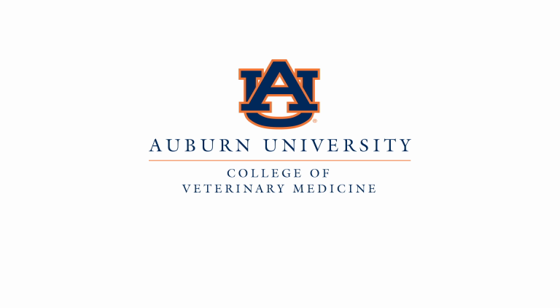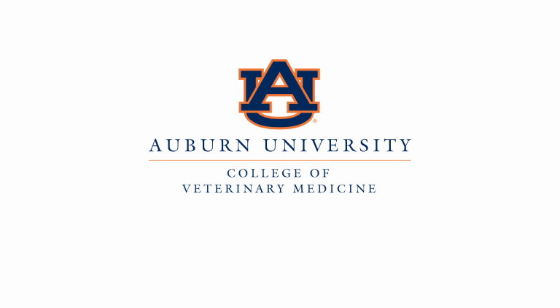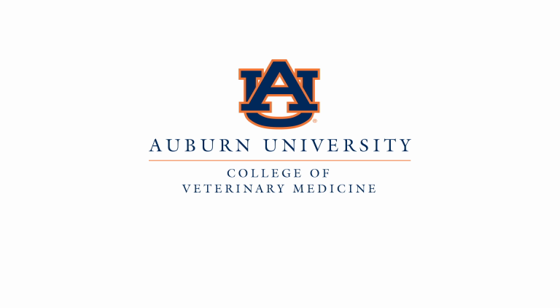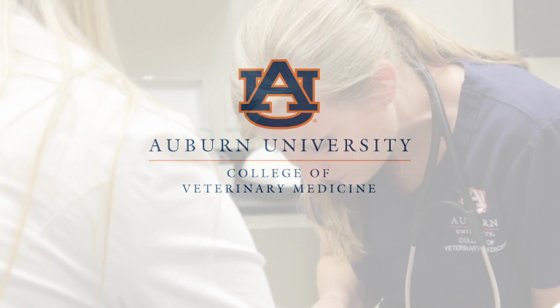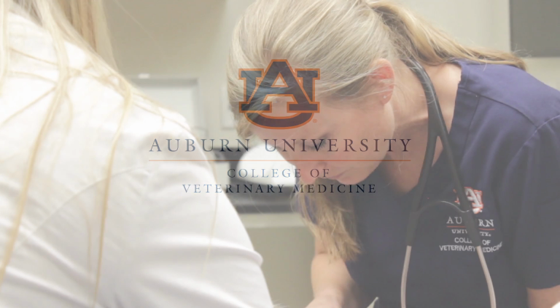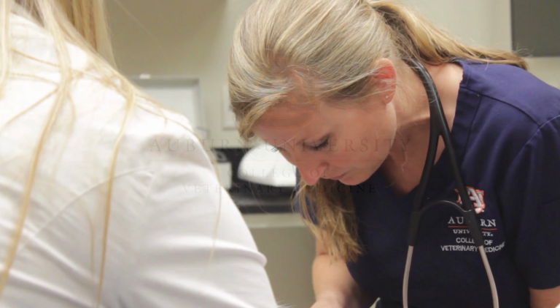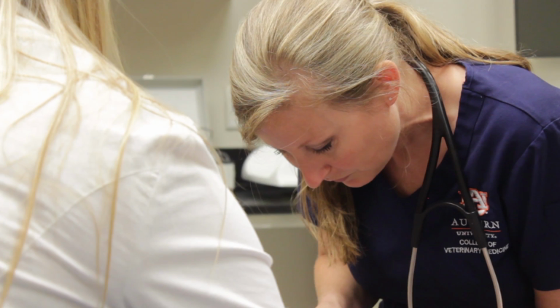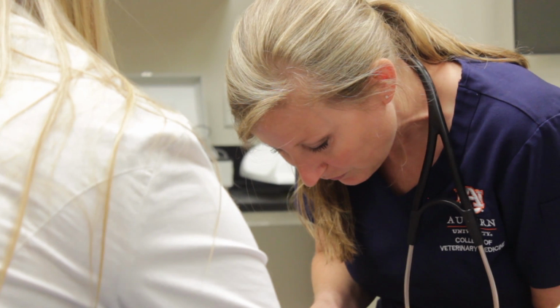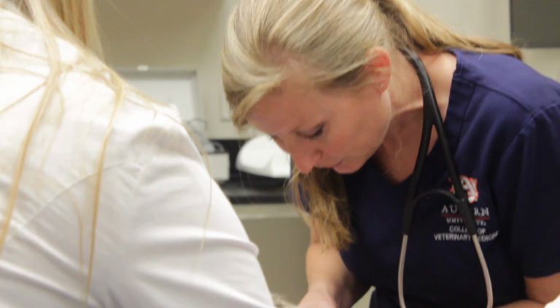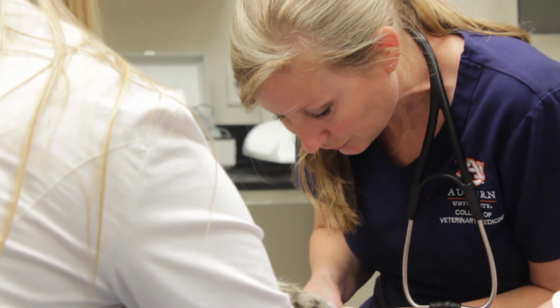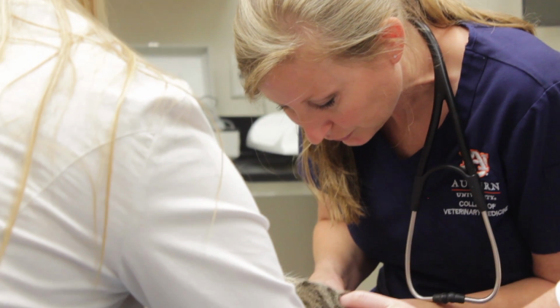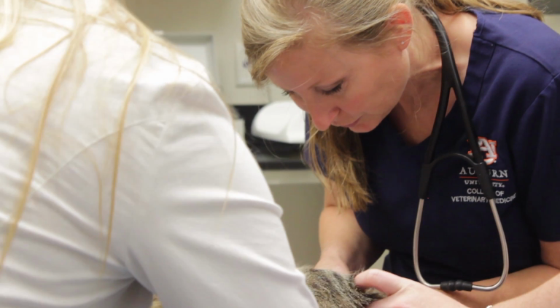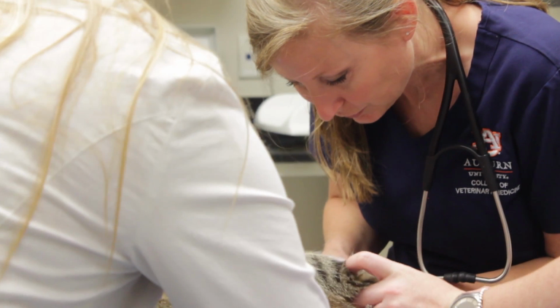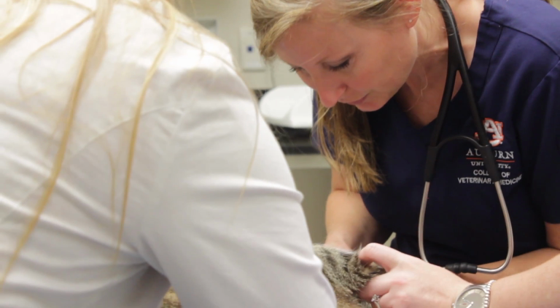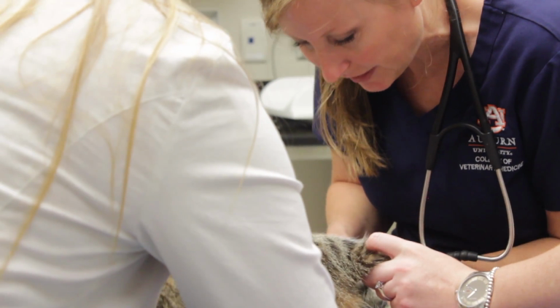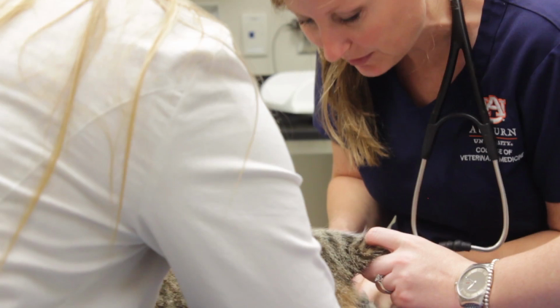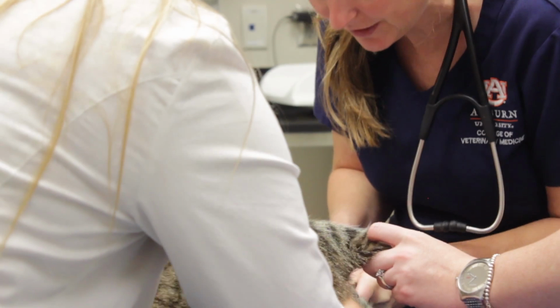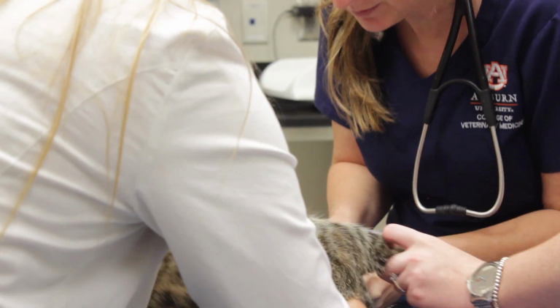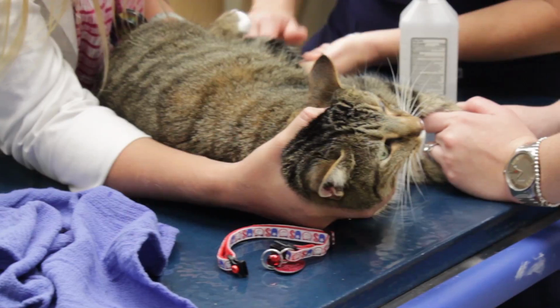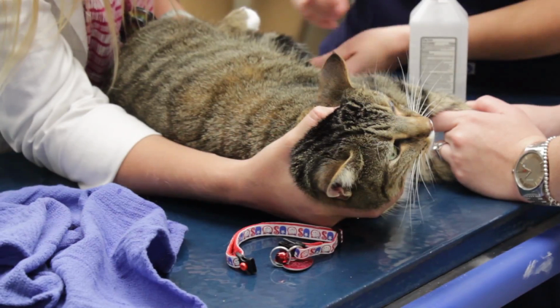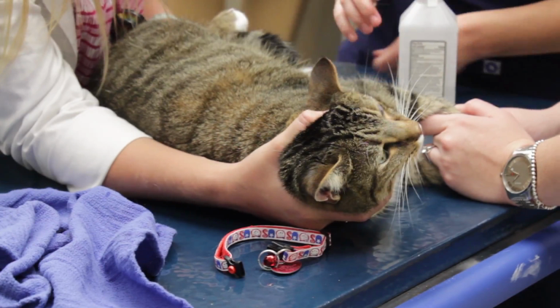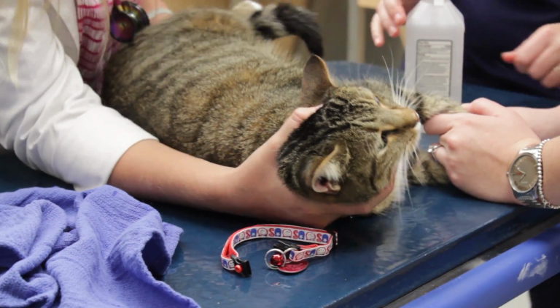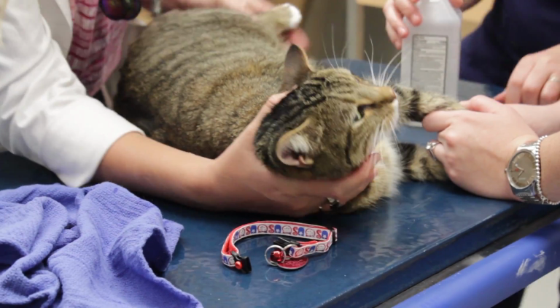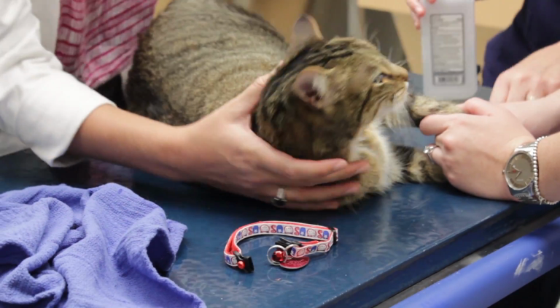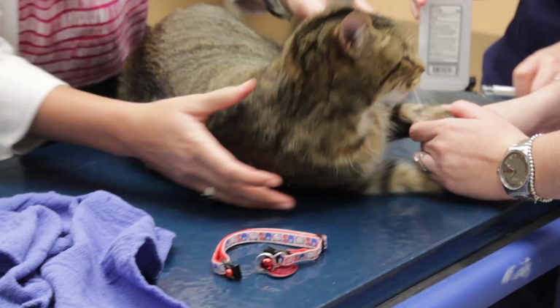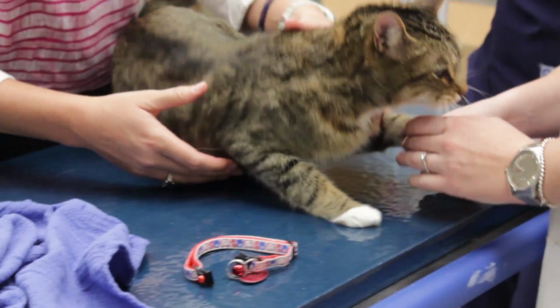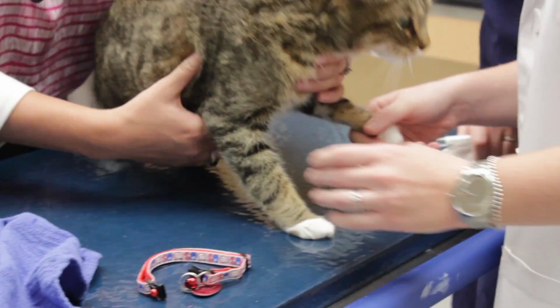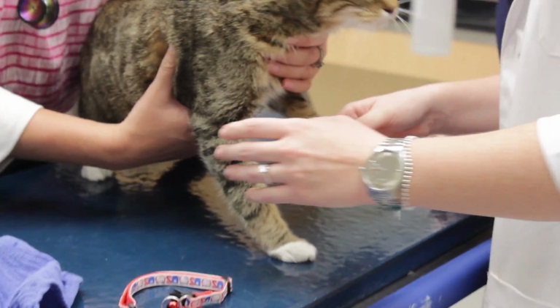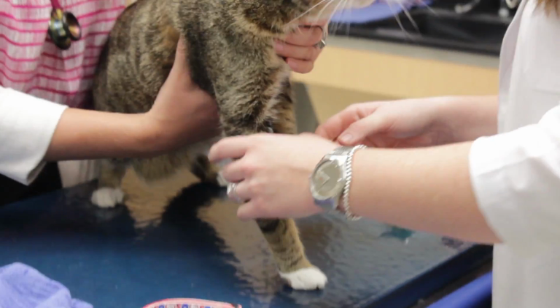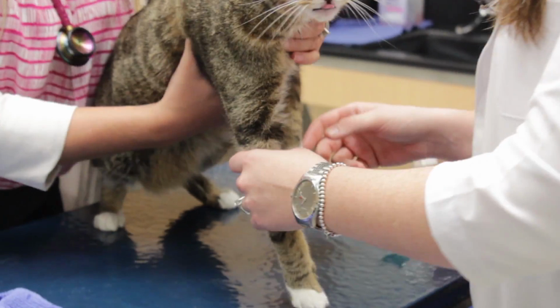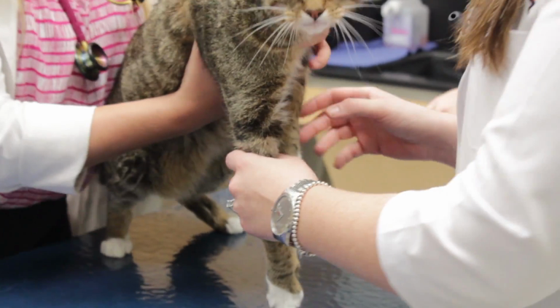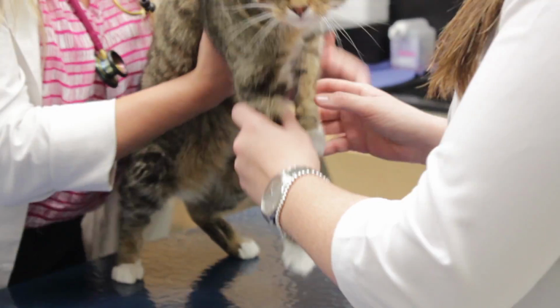Diagnostically, we offer EKG, chest x-ray, blood pressure measurement, and echocardiography.